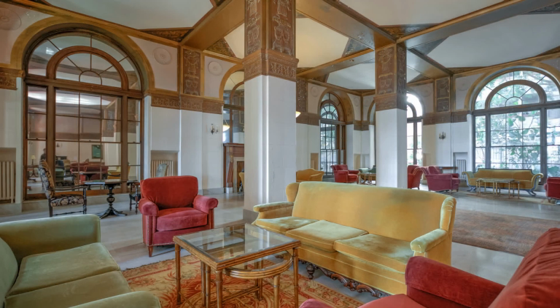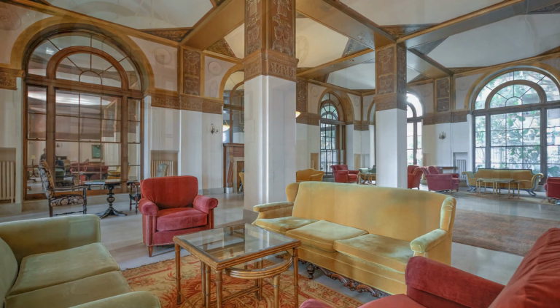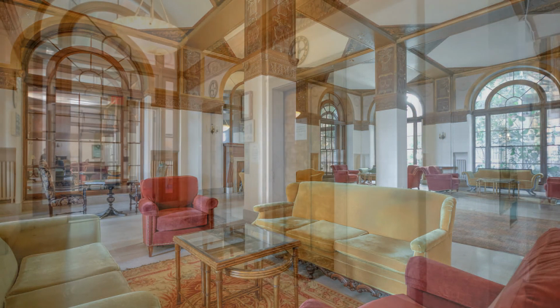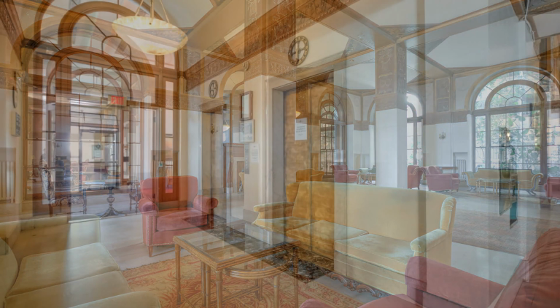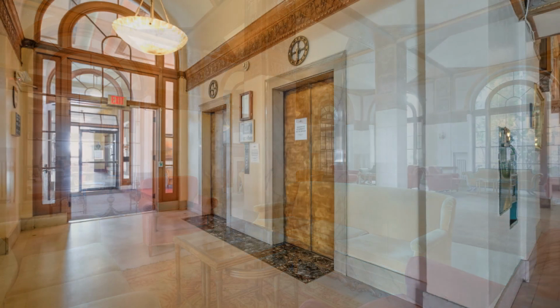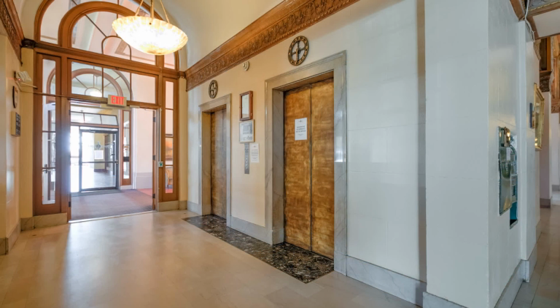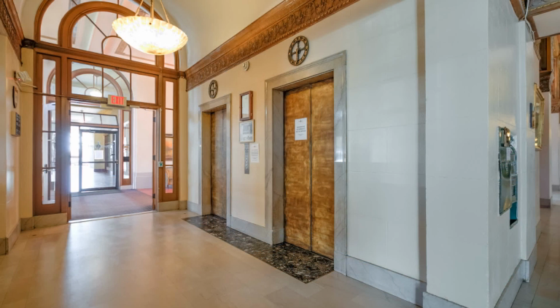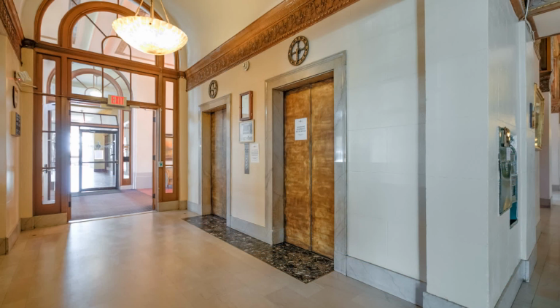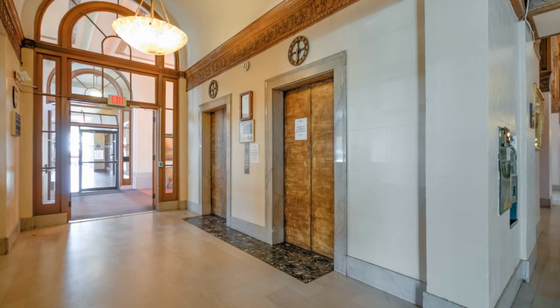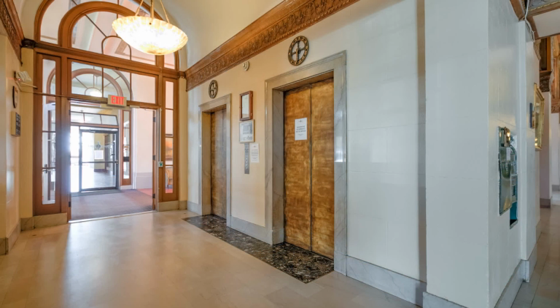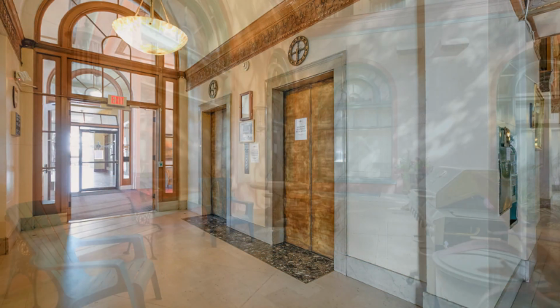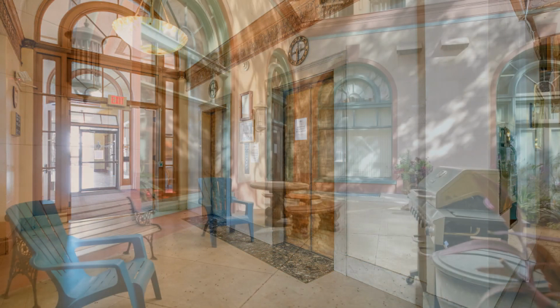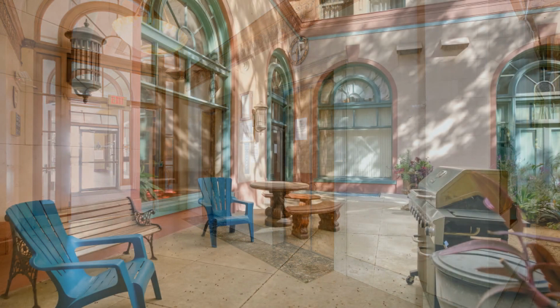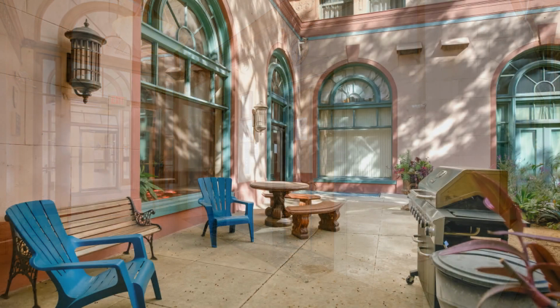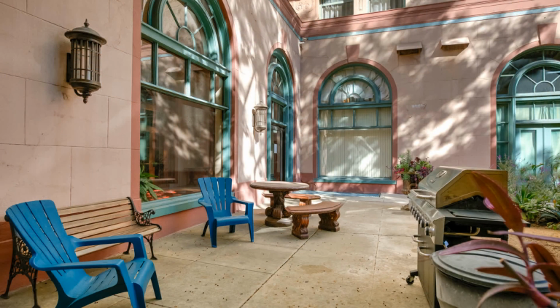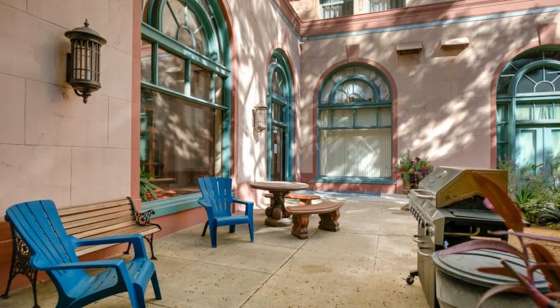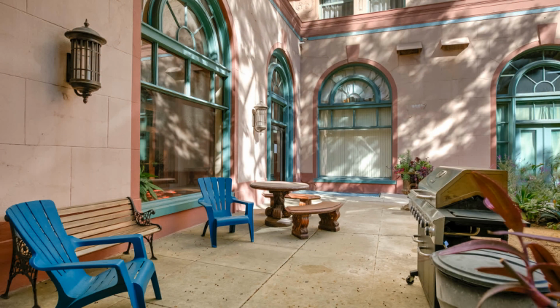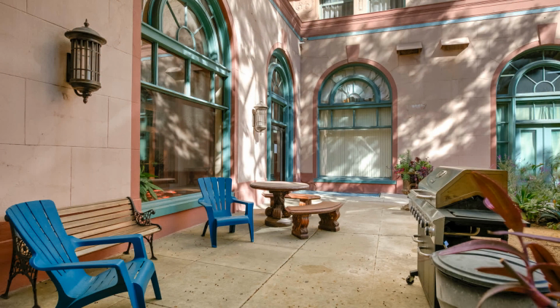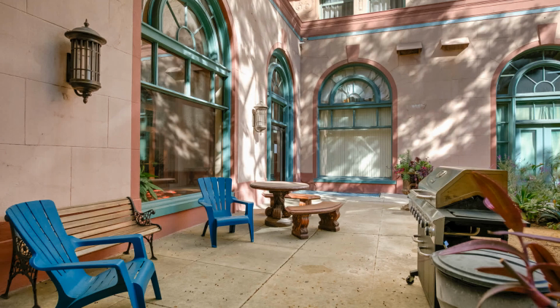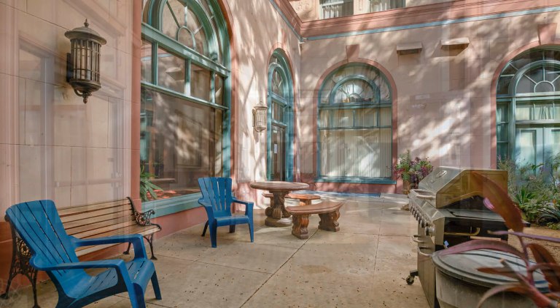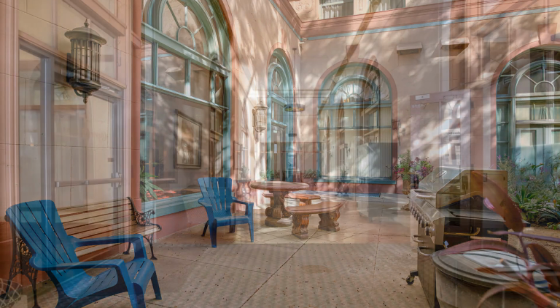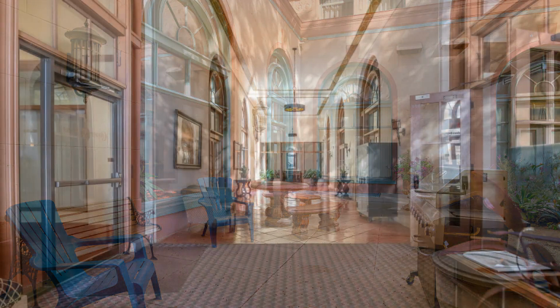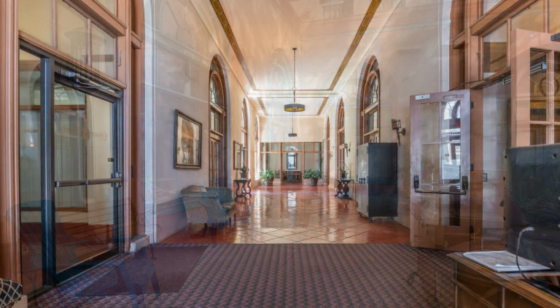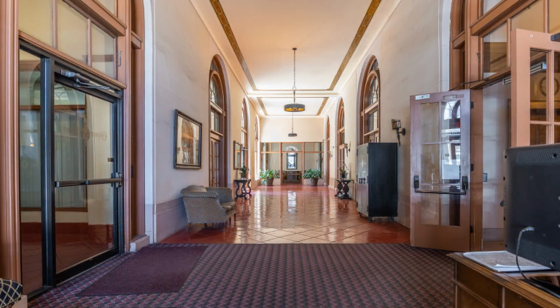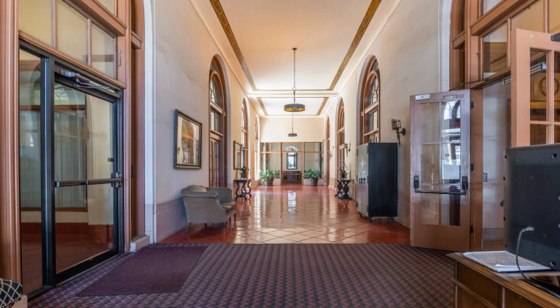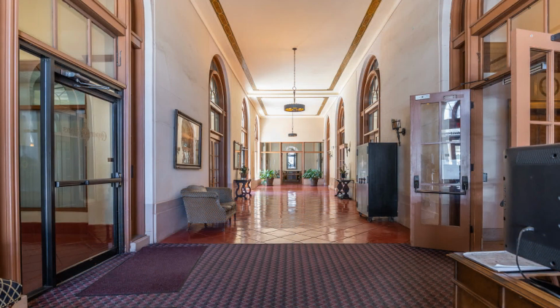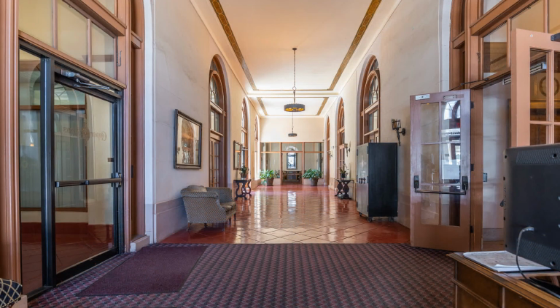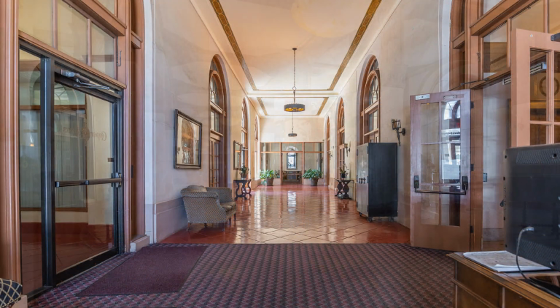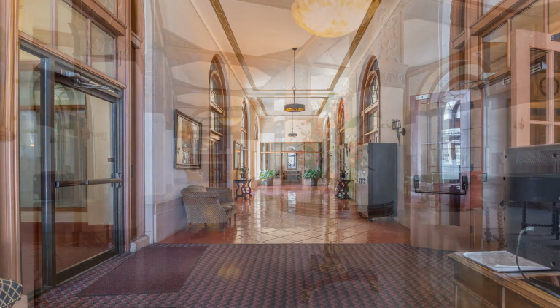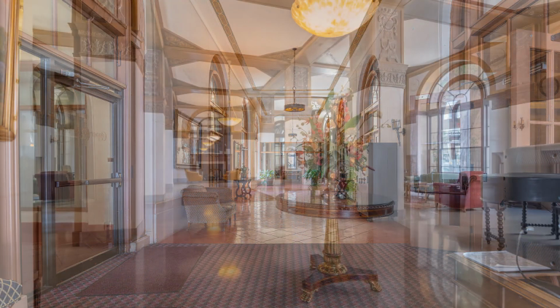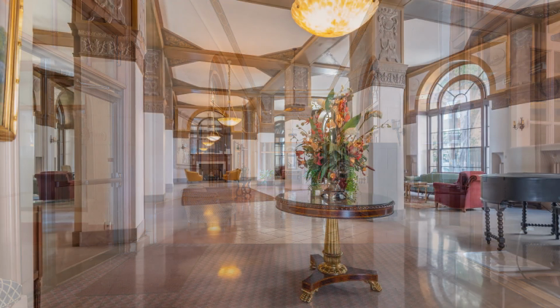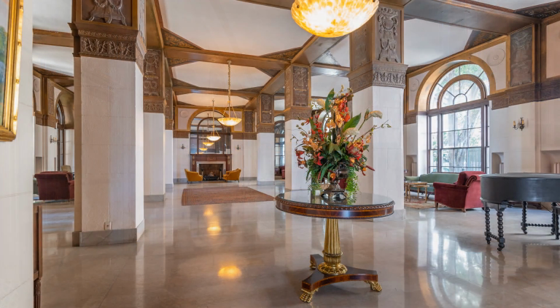This property is close to entertainment venues, restaurants, transportation, the ocean, and so much more.